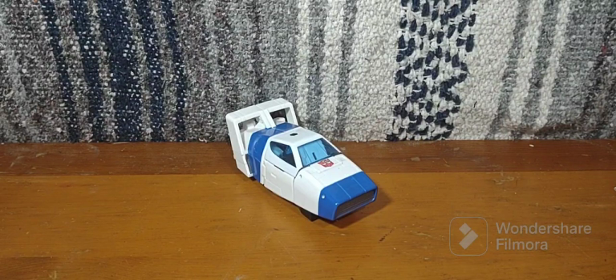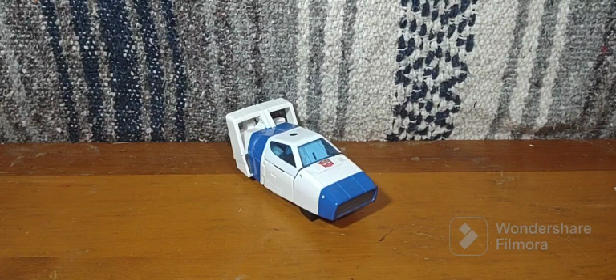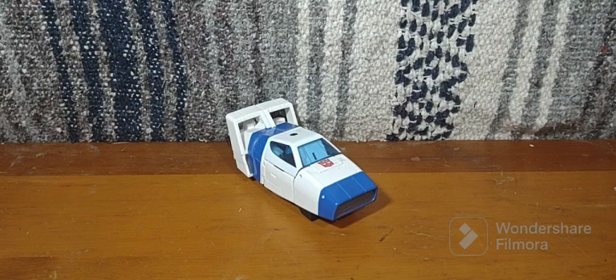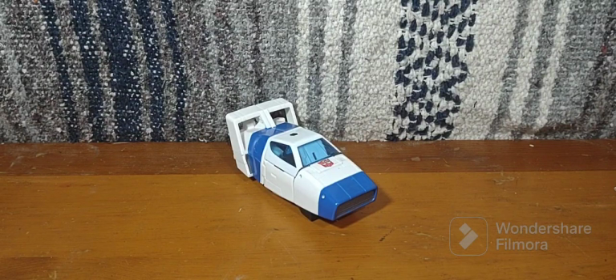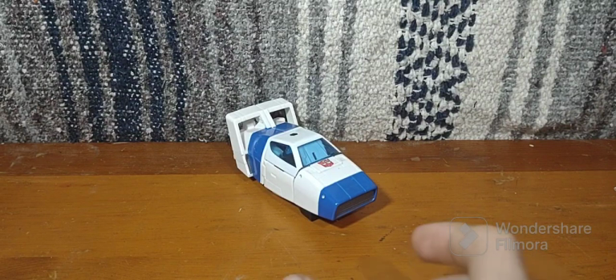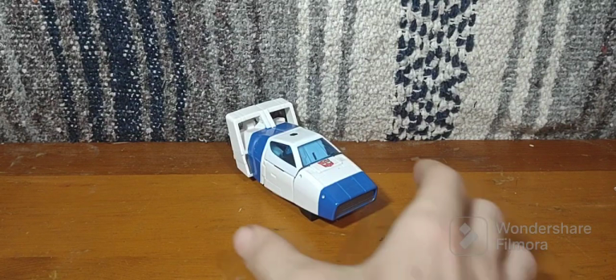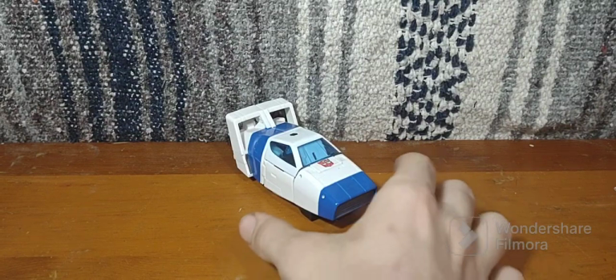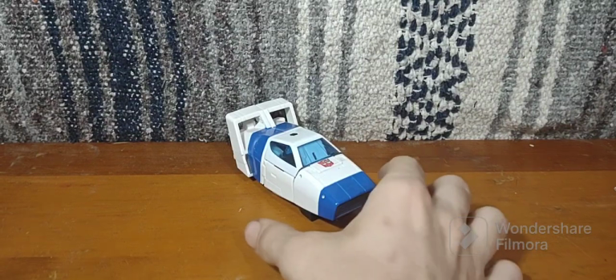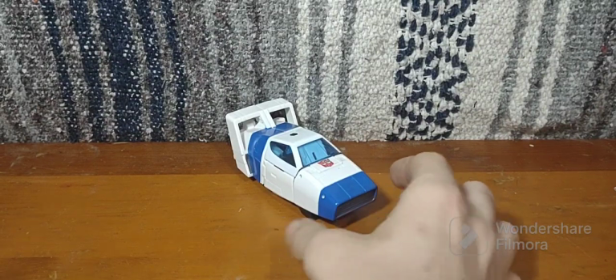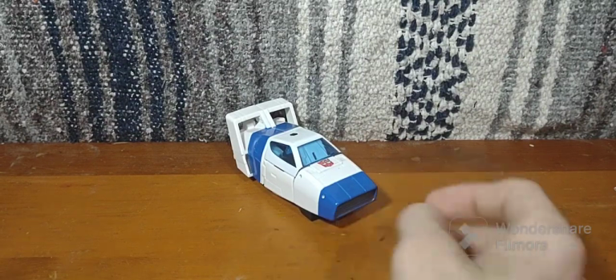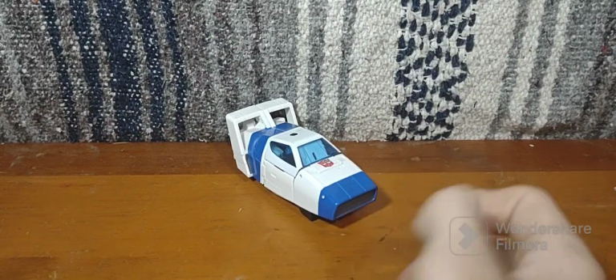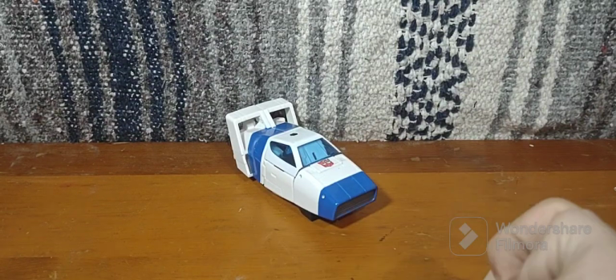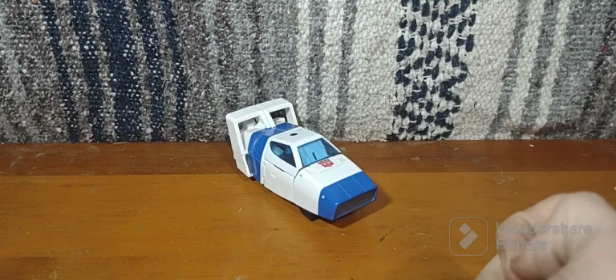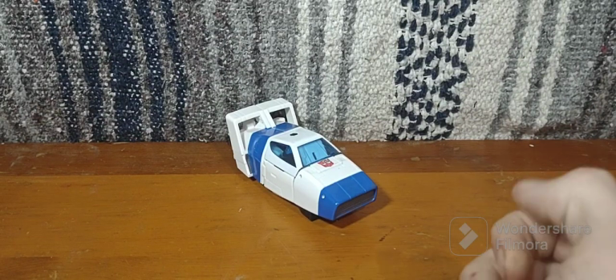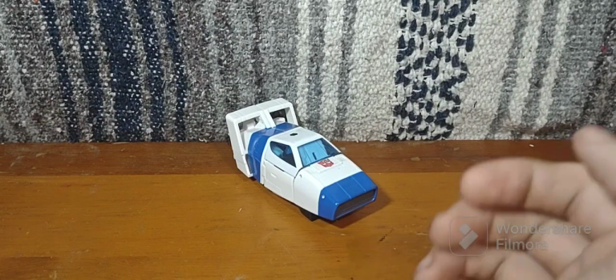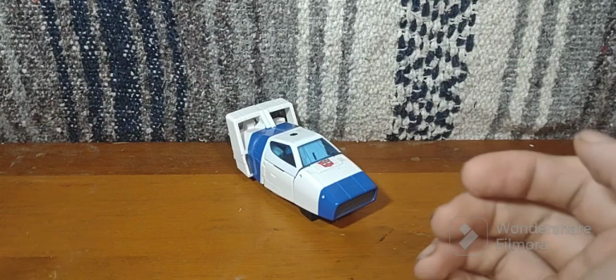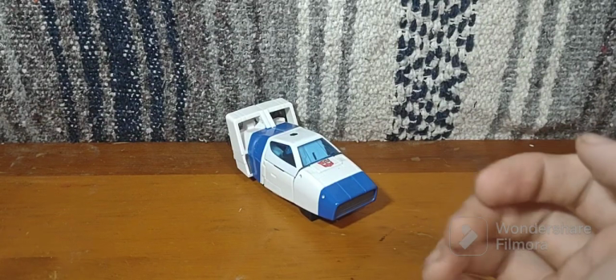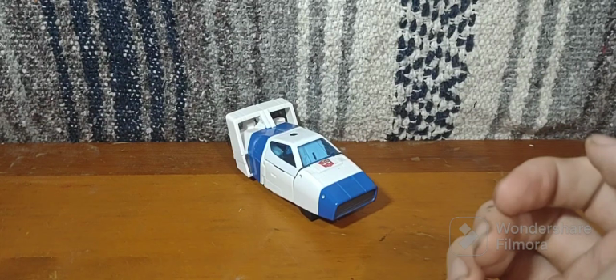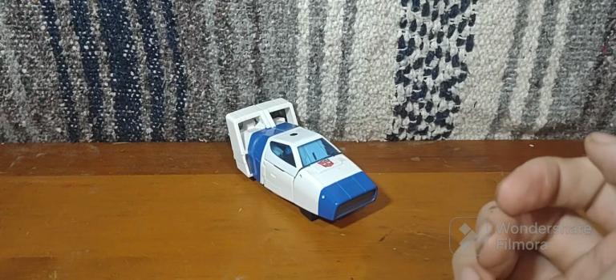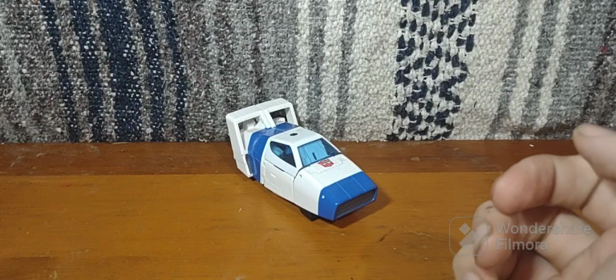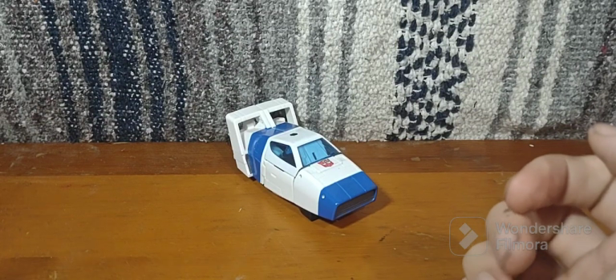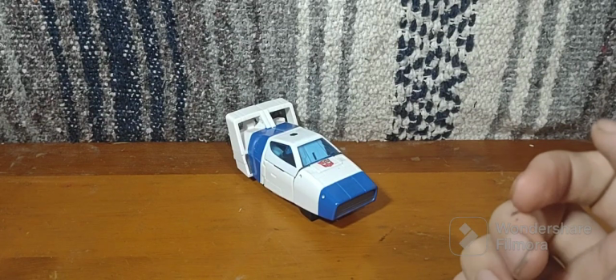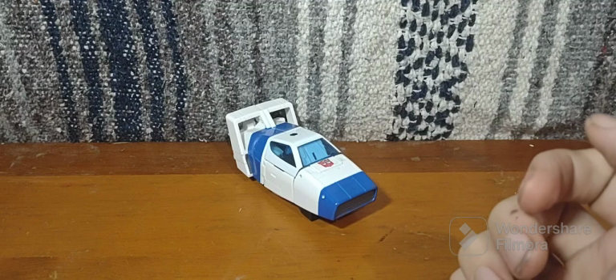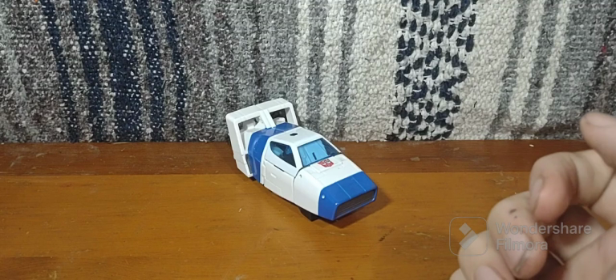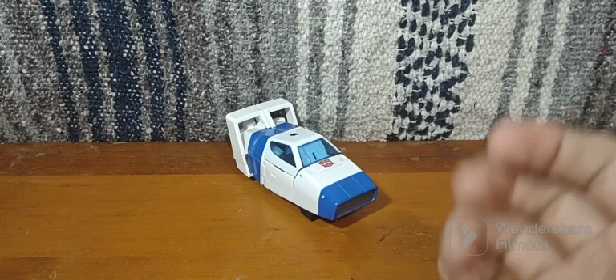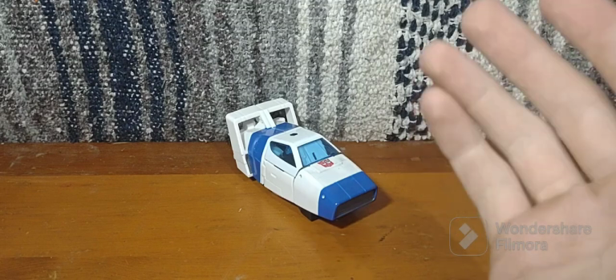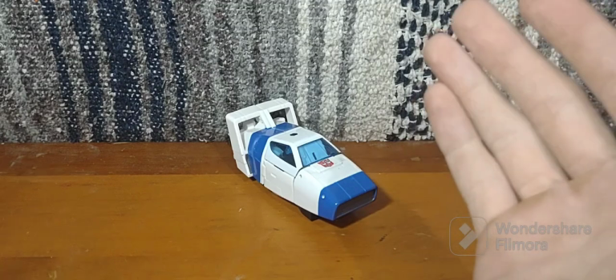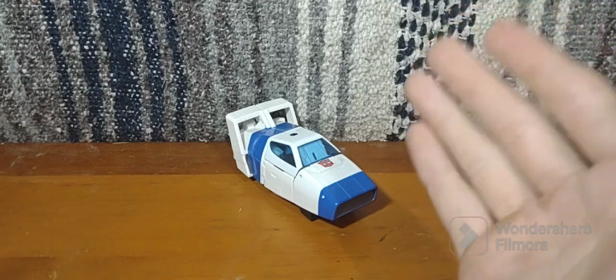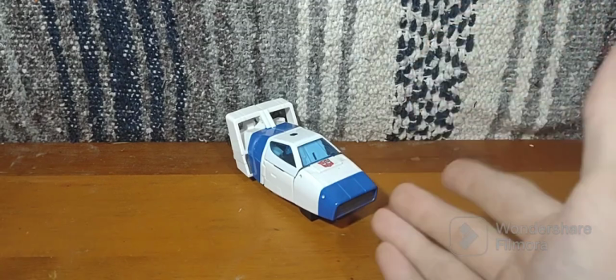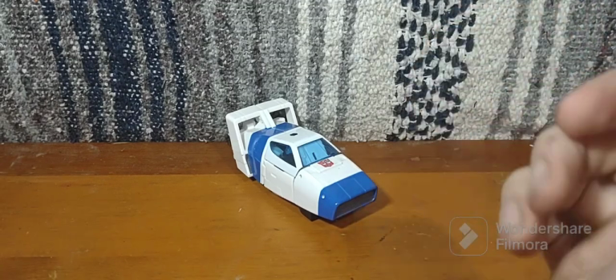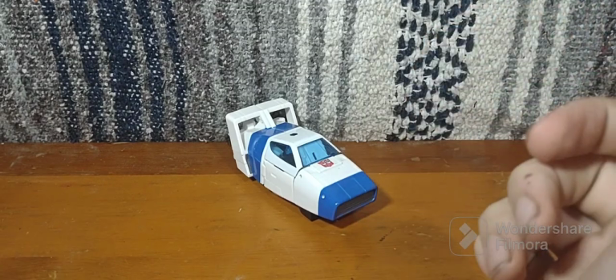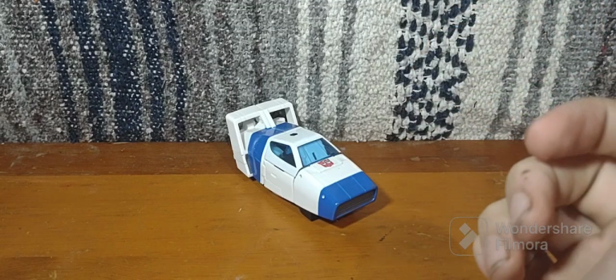Hey gang, Spunimus Prime here, and today we're going to be taking a quick look at Transformers Buzzworthy Bumblebee Origins Jazz.